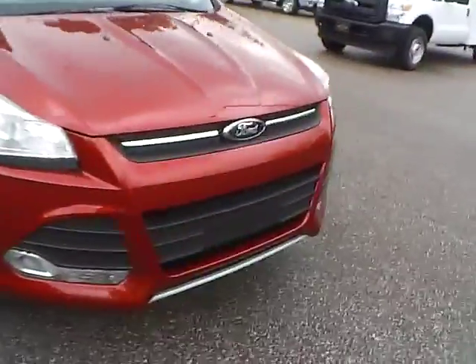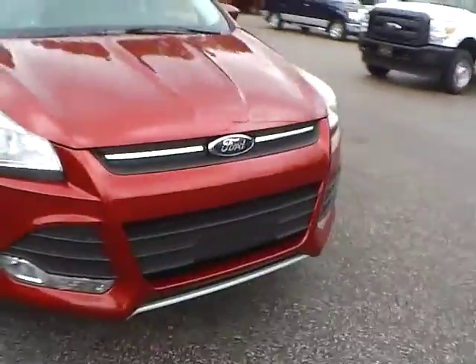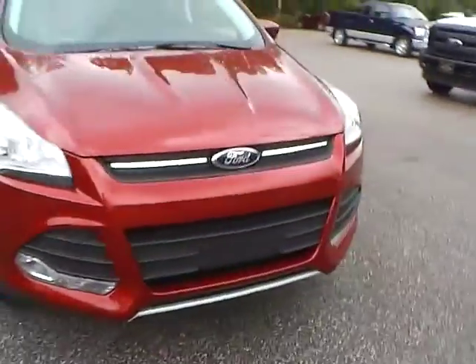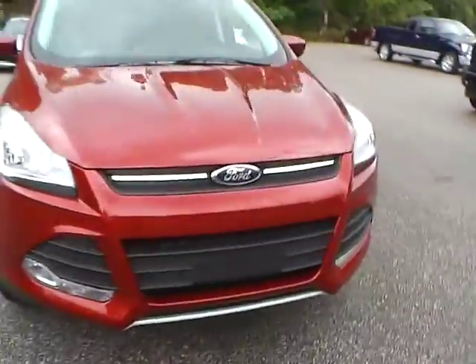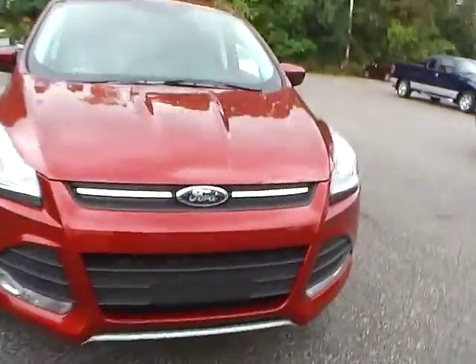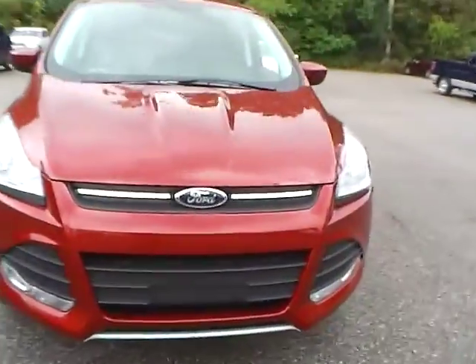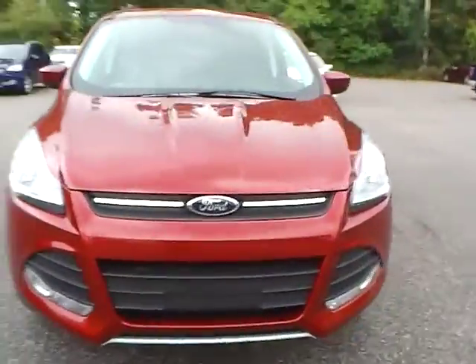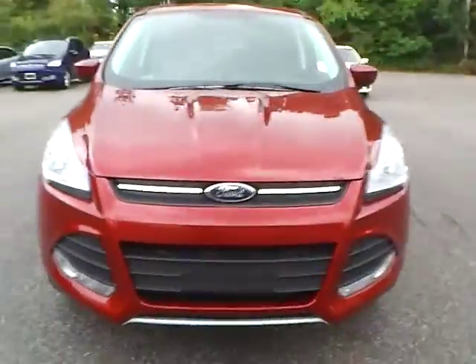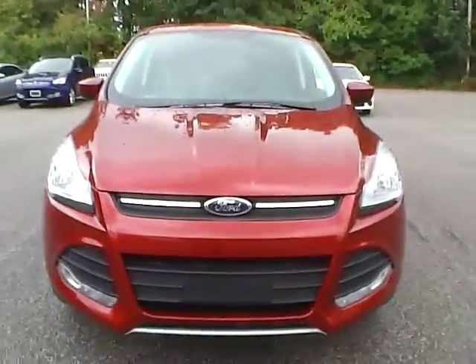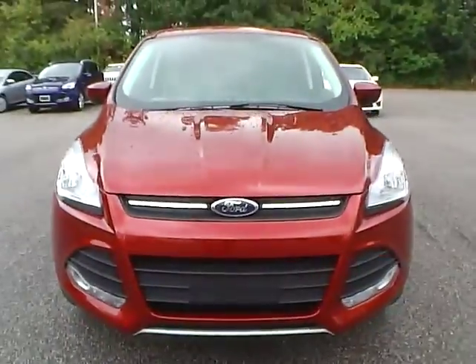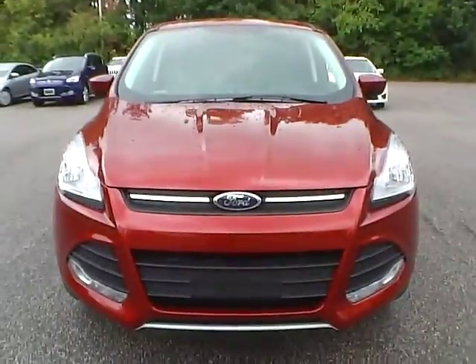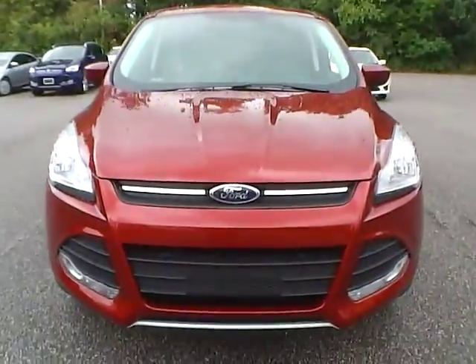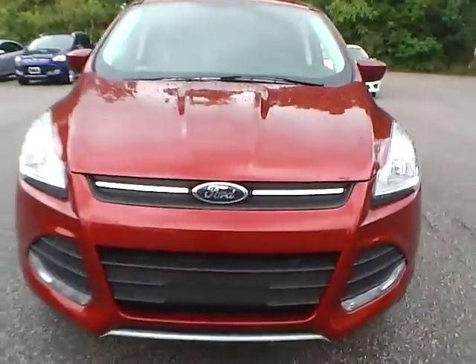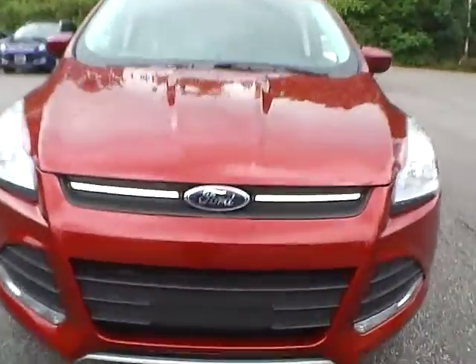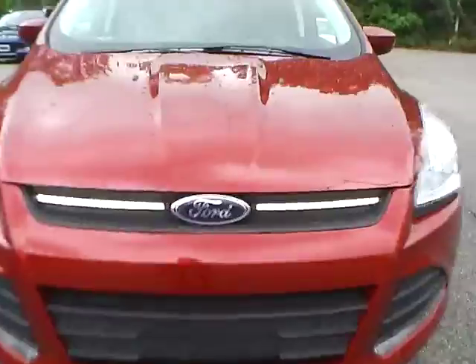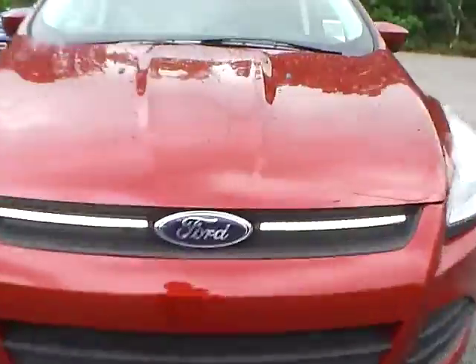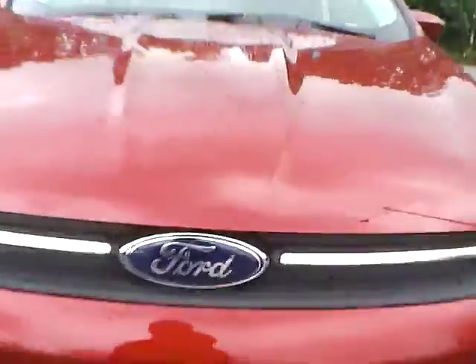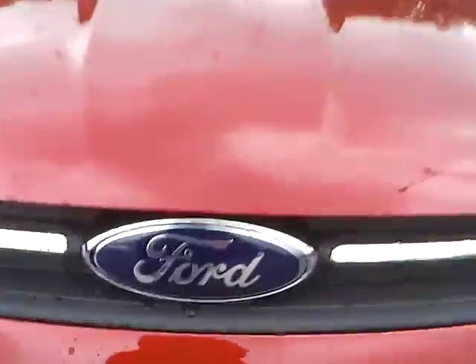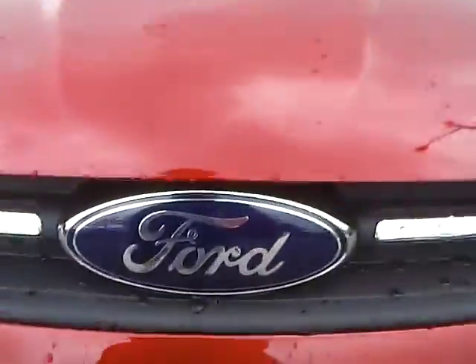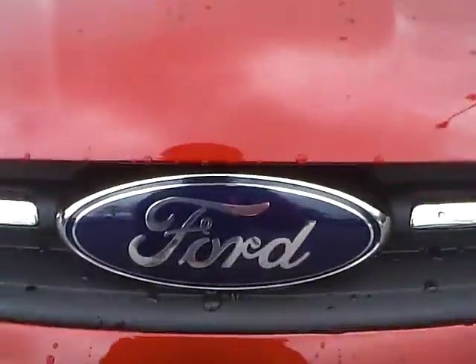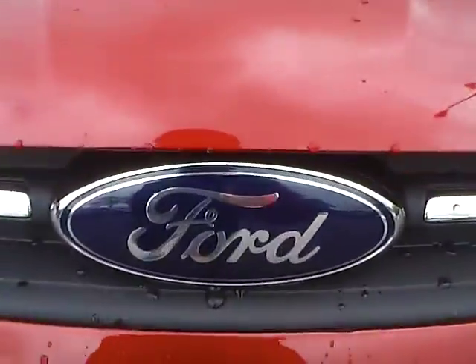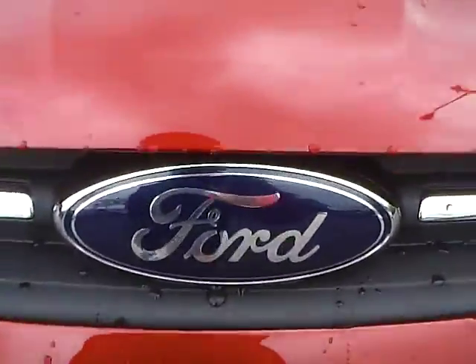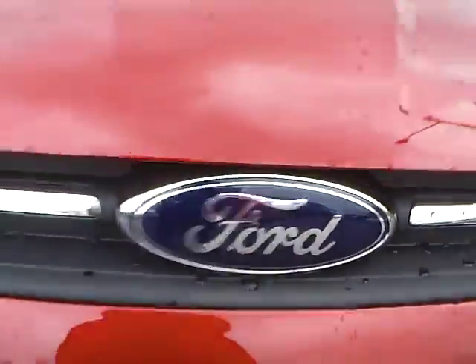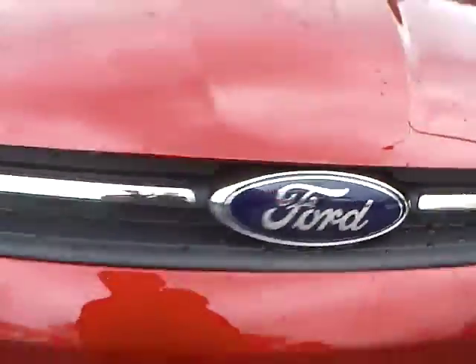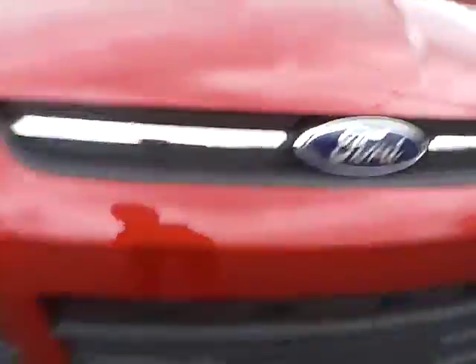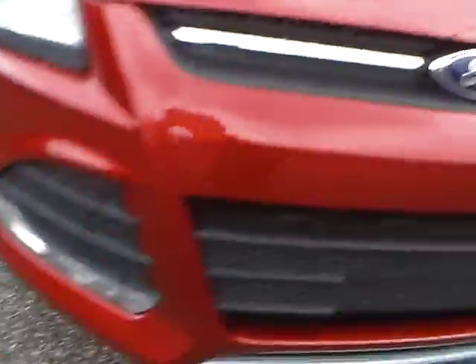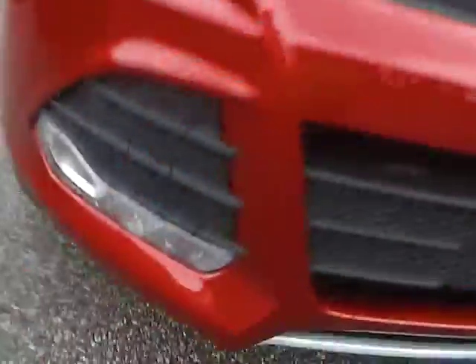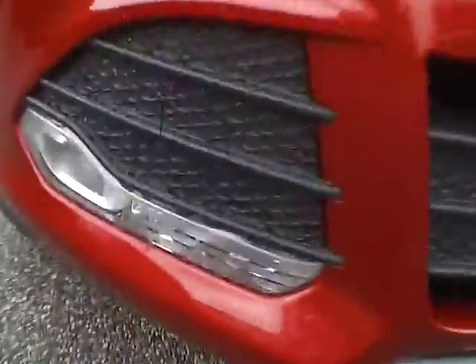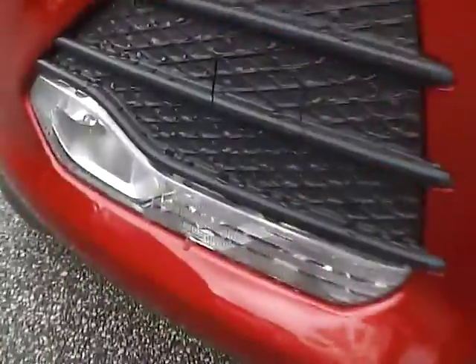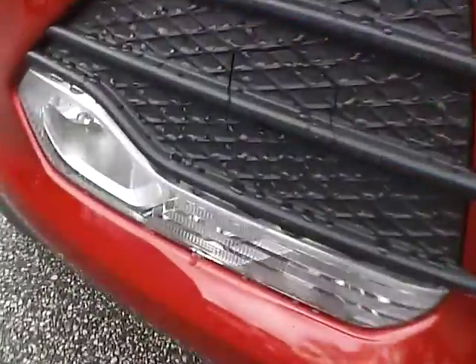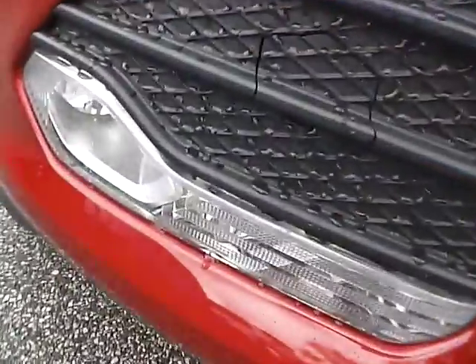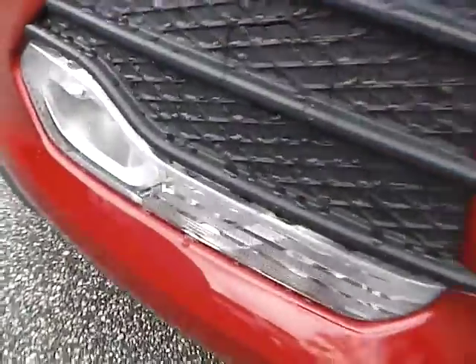As for the front of the vehicle, with the Ford badge in the middle, we also have fog lights.